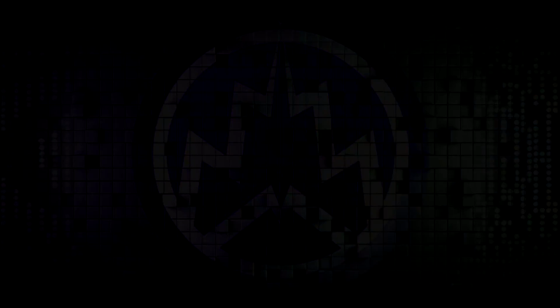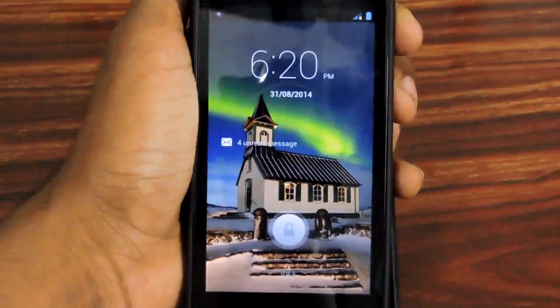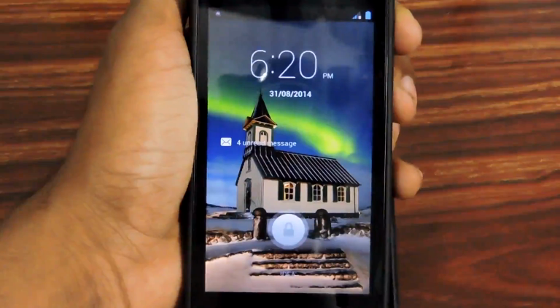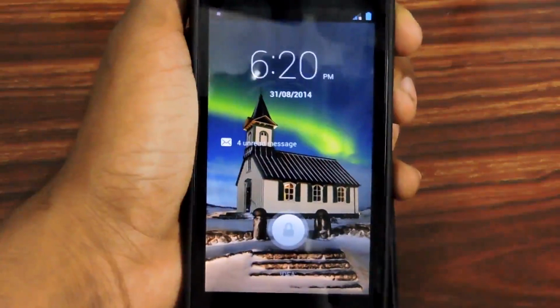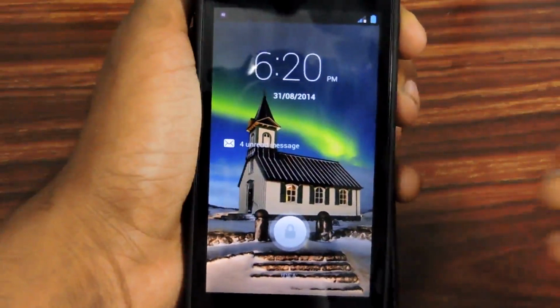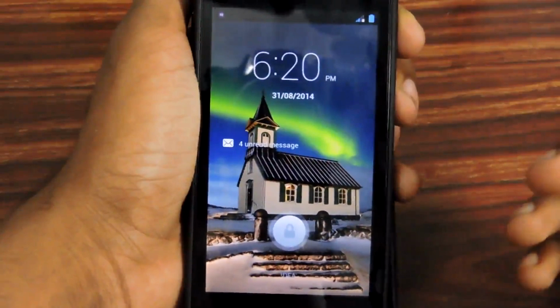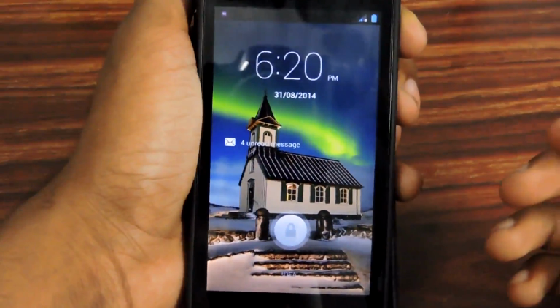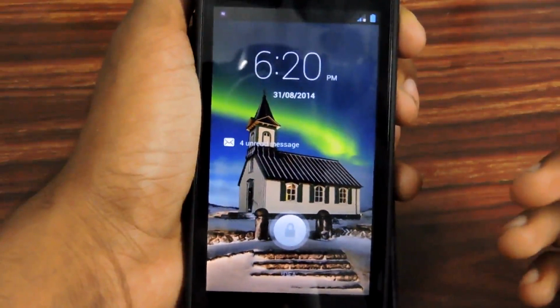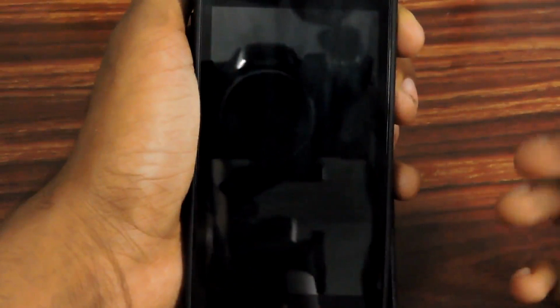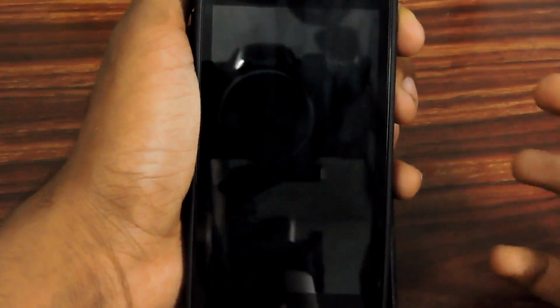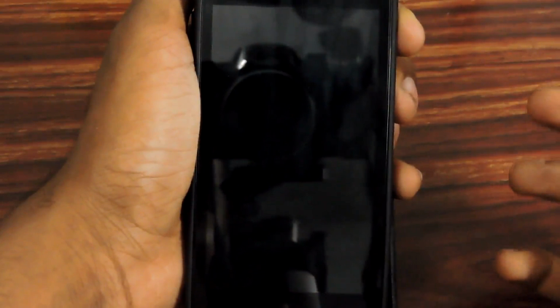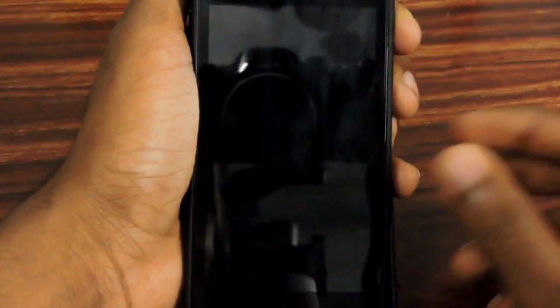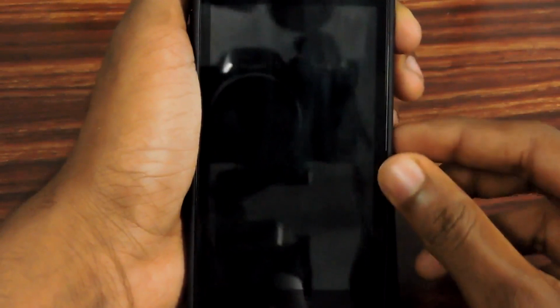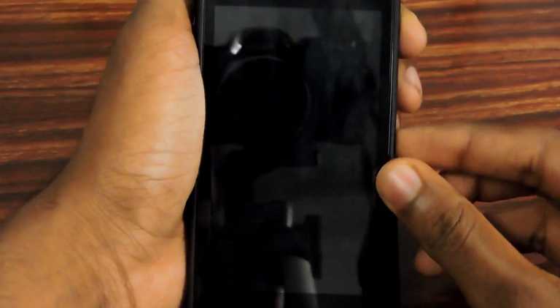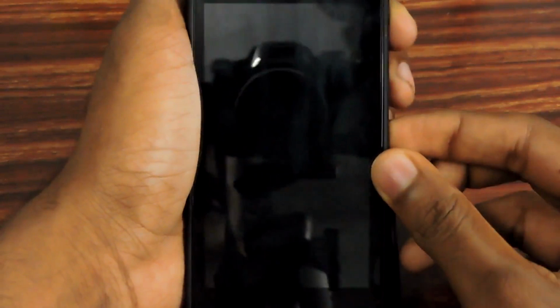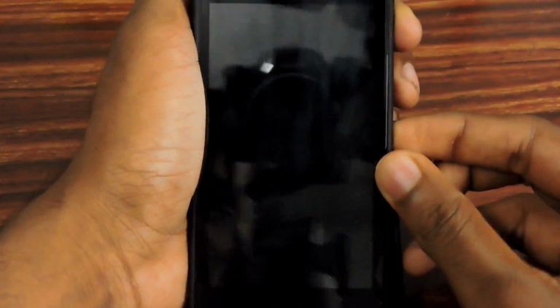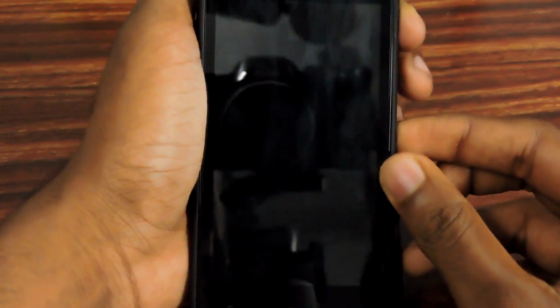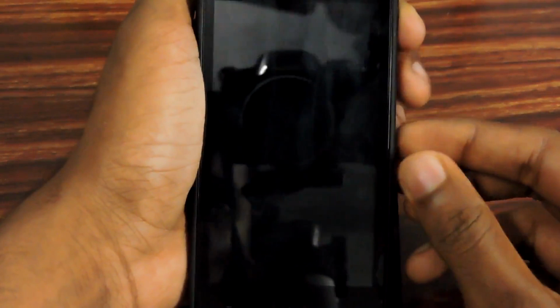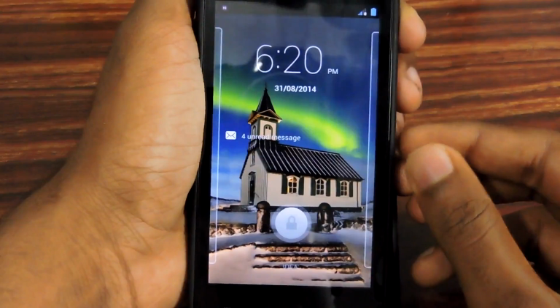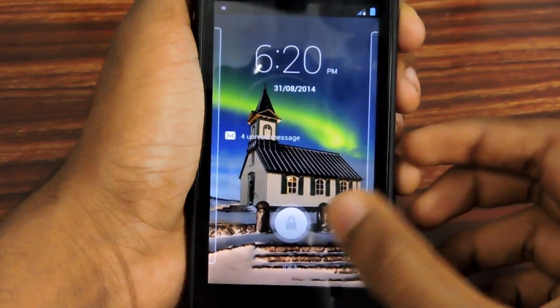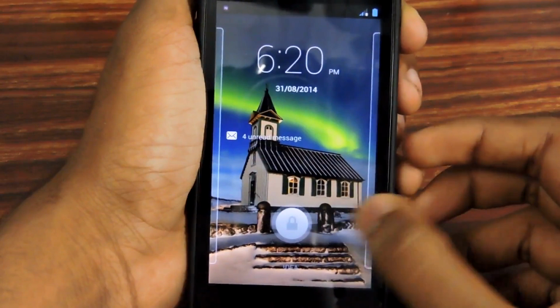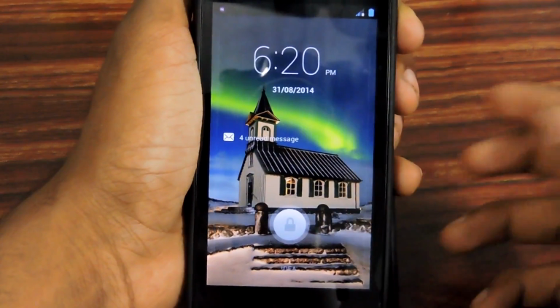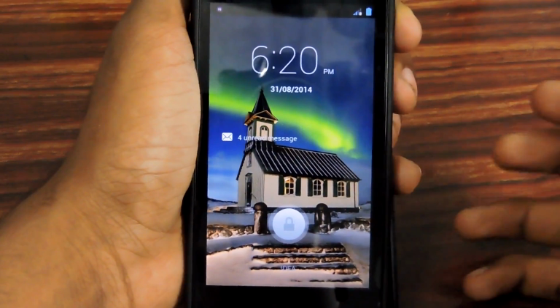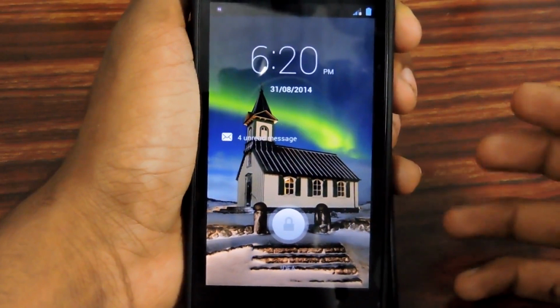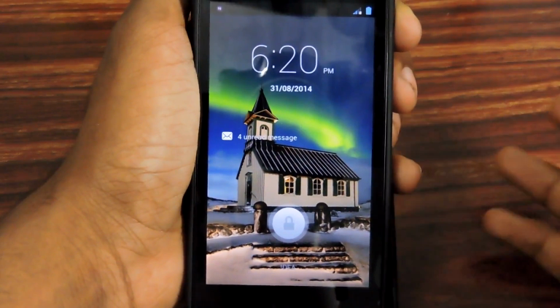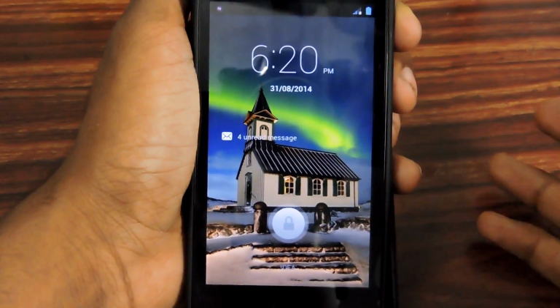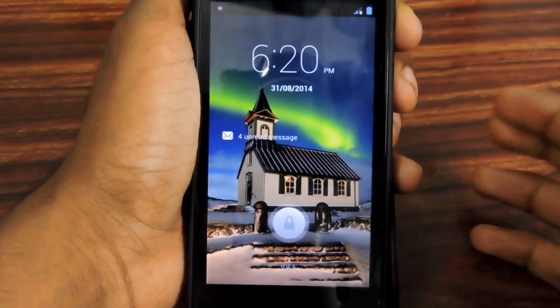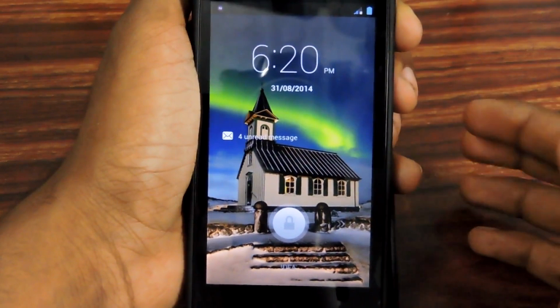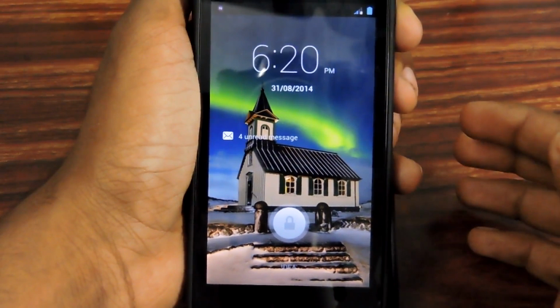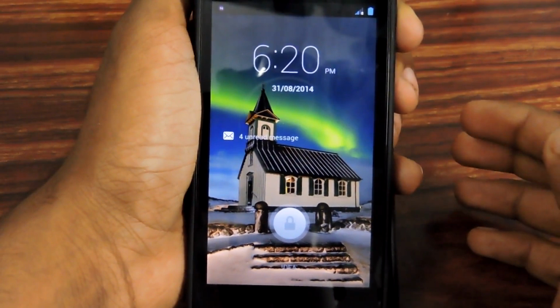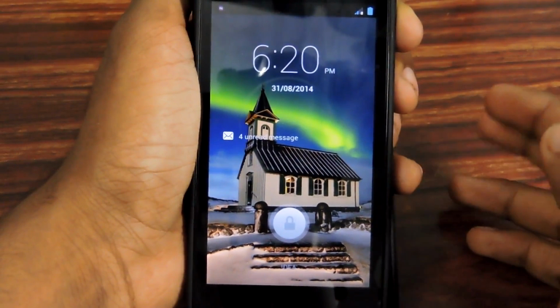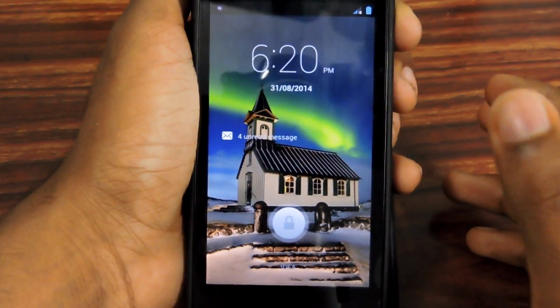Hey, what's up you guys, my name is Rahul and today I will teach you how to update the Gionee Pioneer P4 to KitKat.